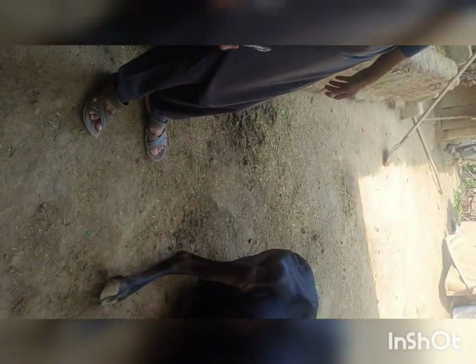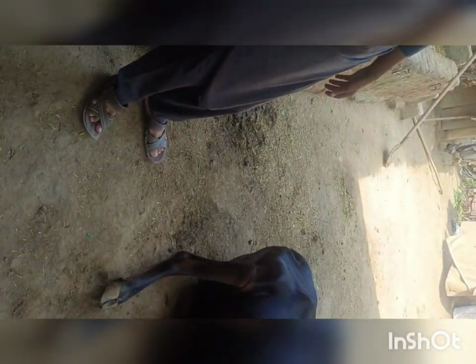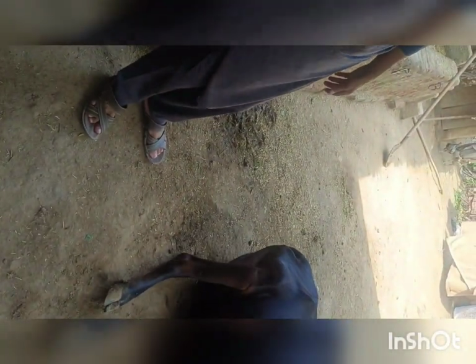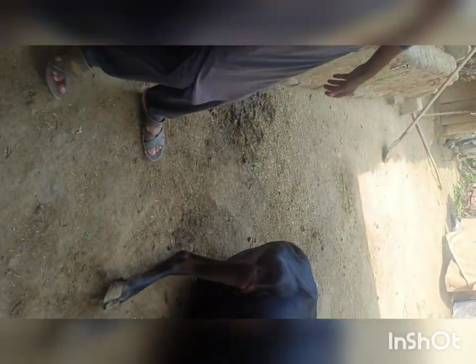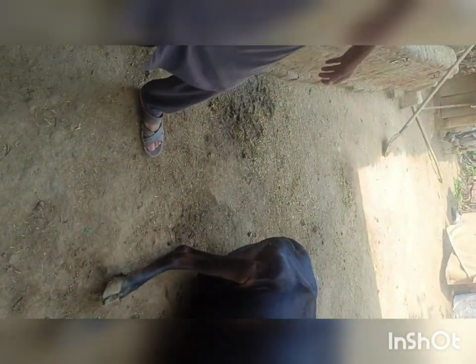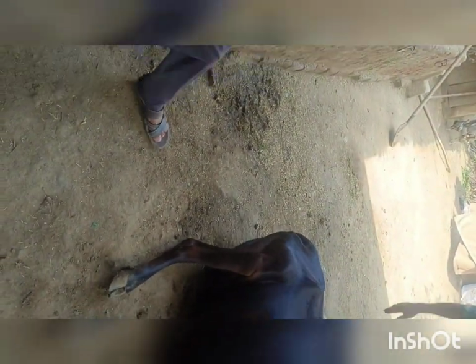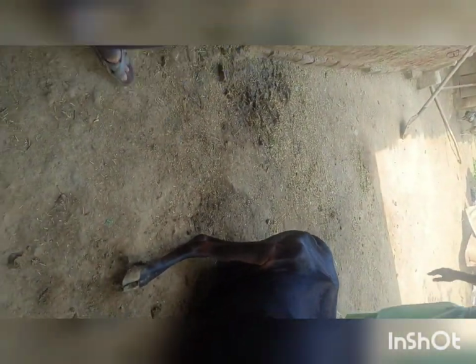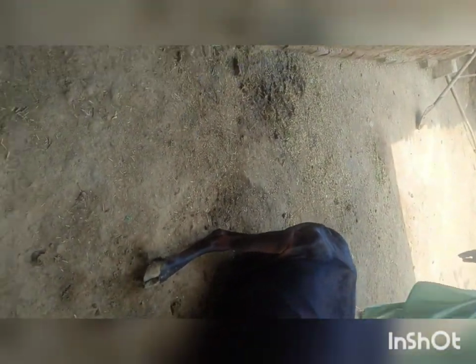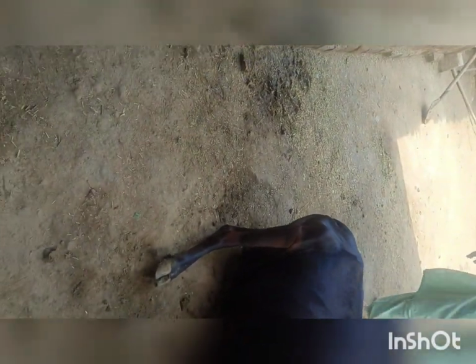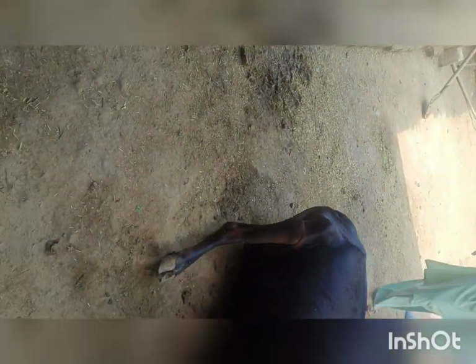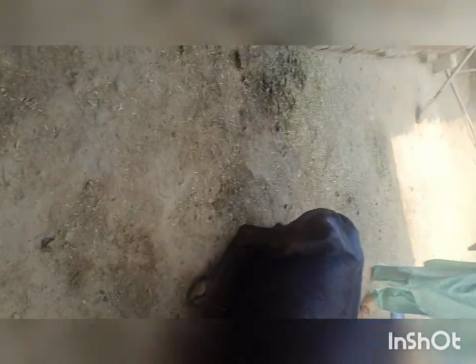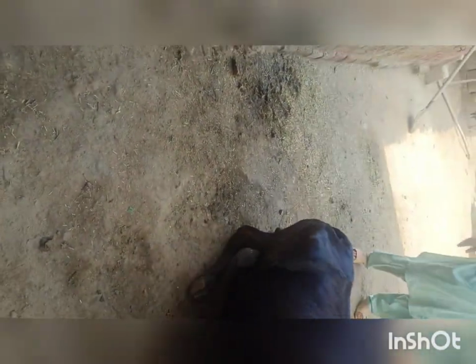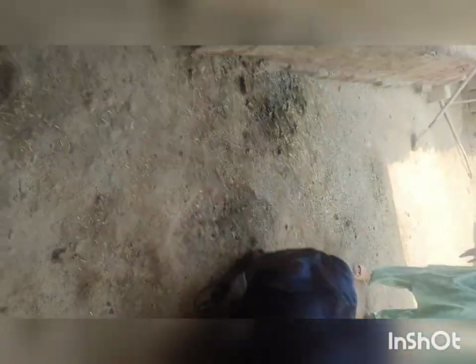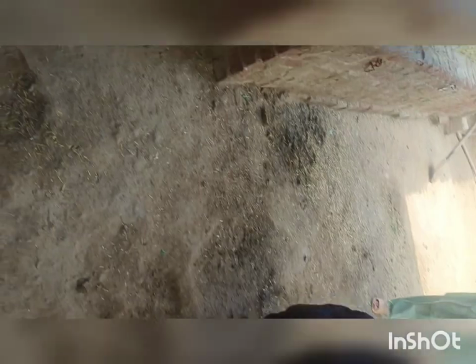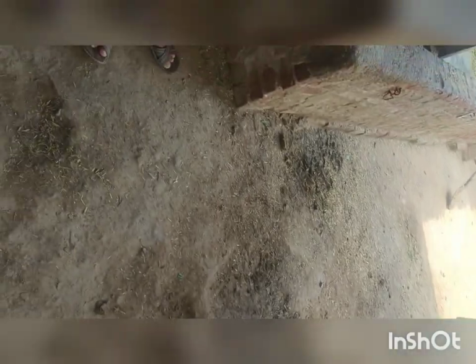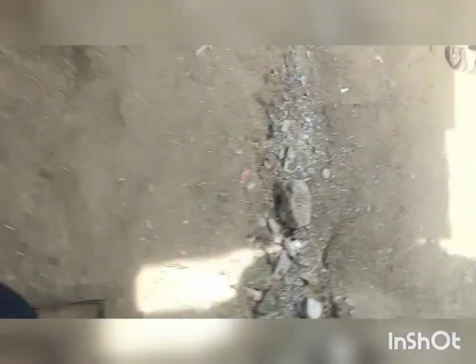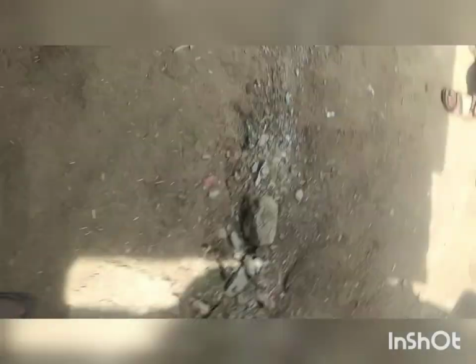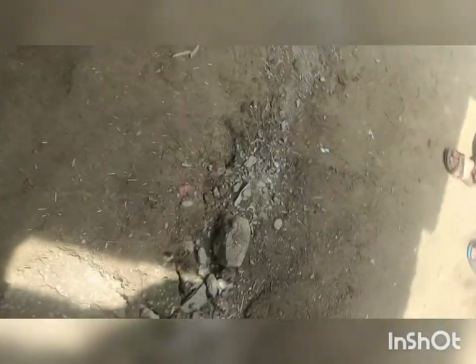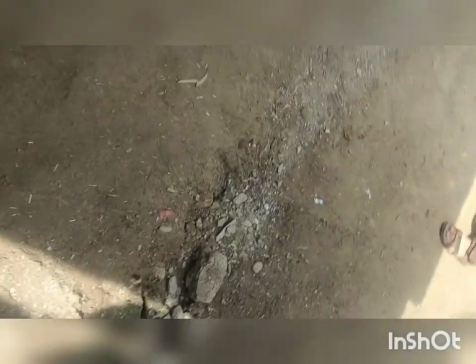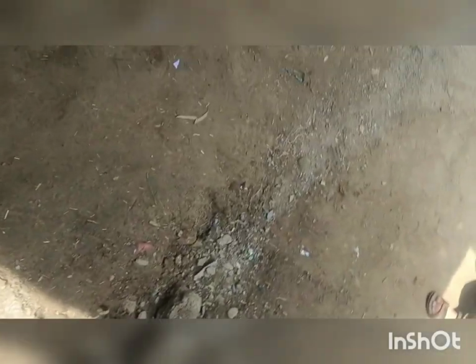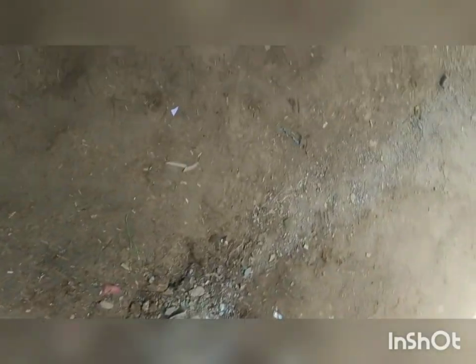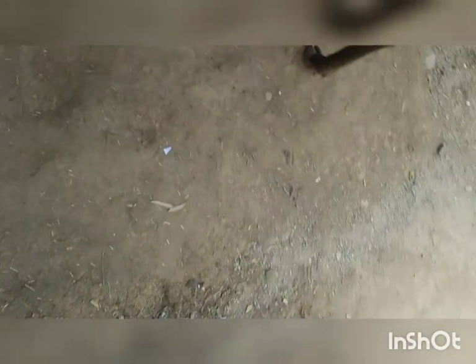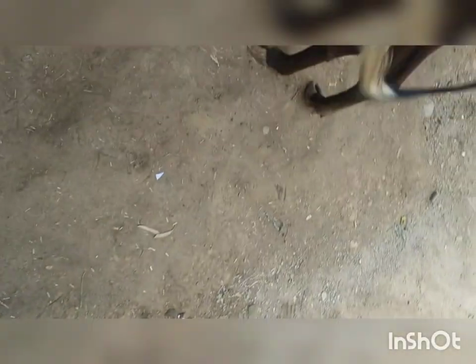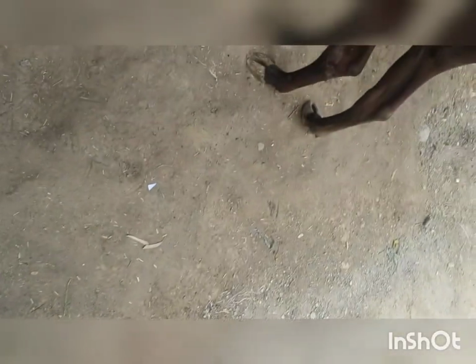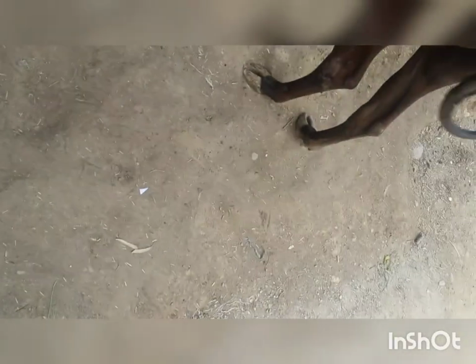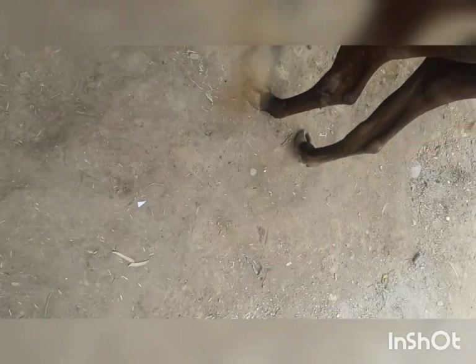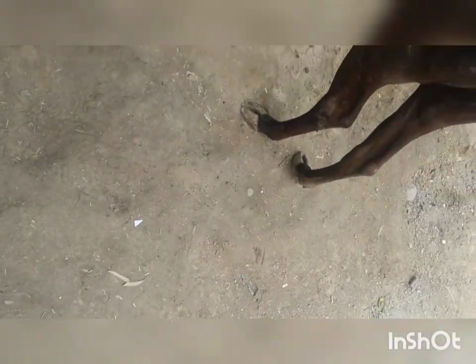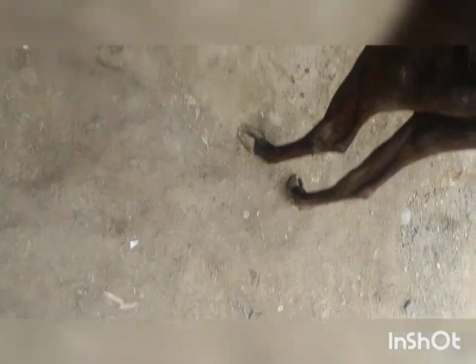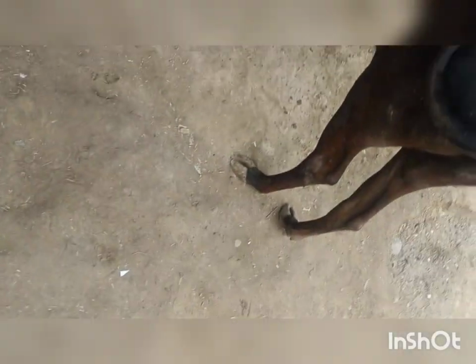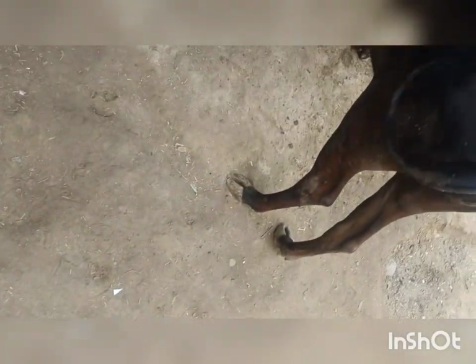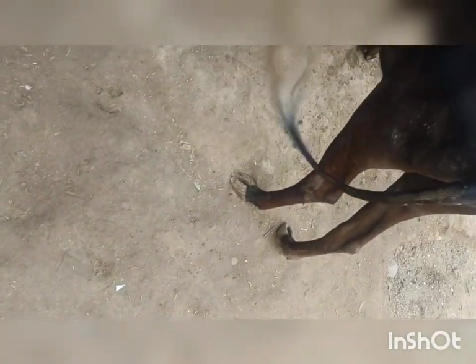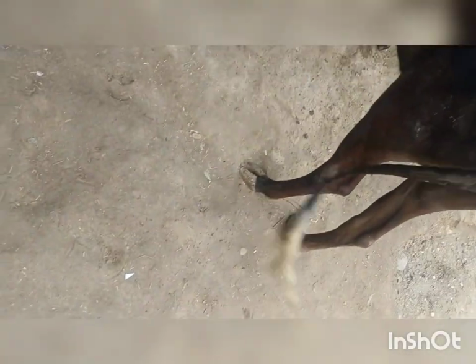And now the leg can be easily moved. See how the cow stood by itself.